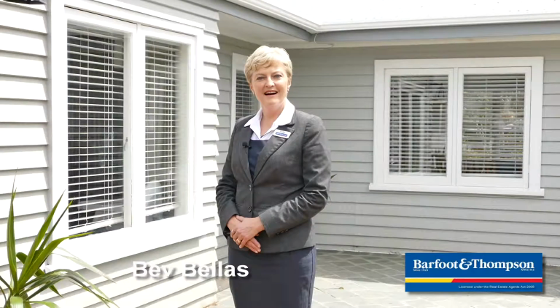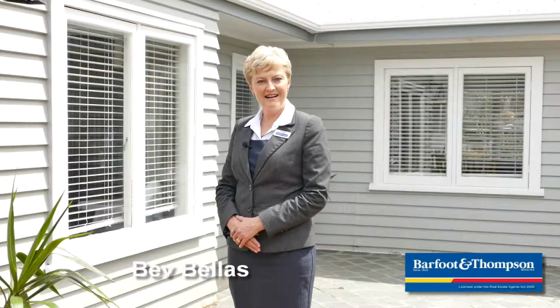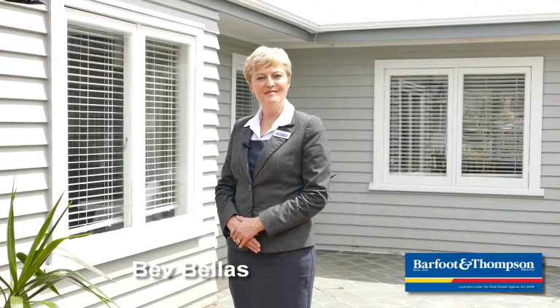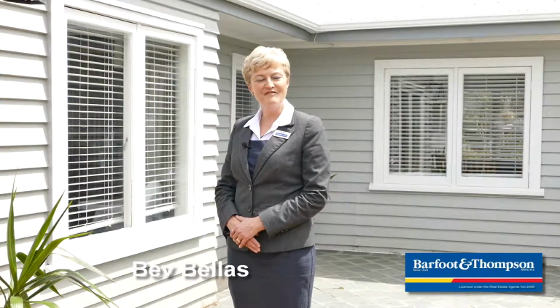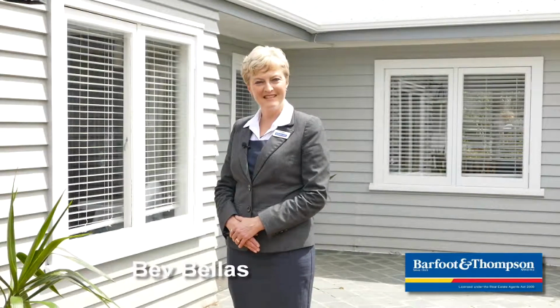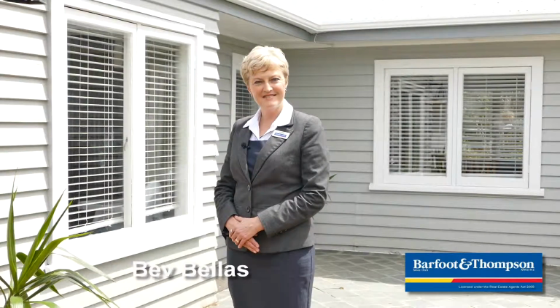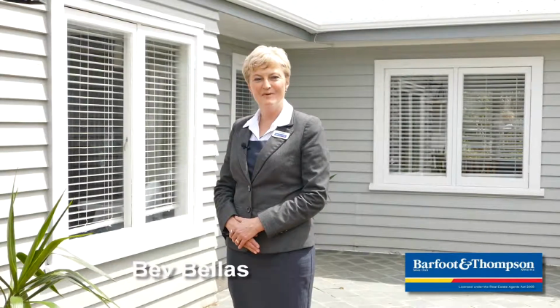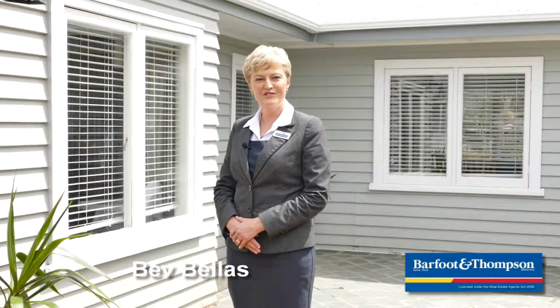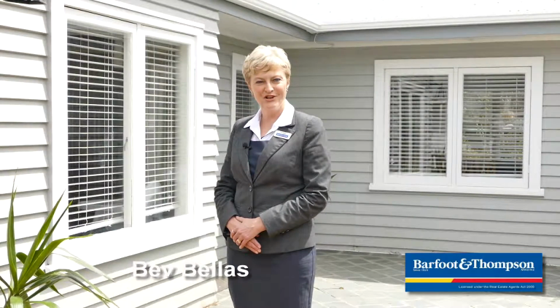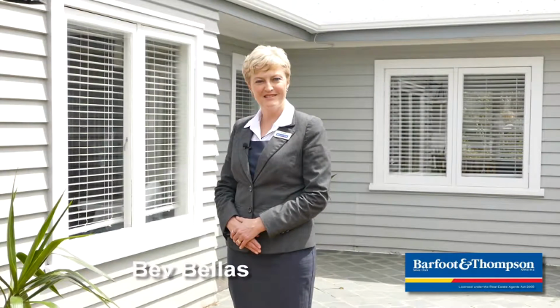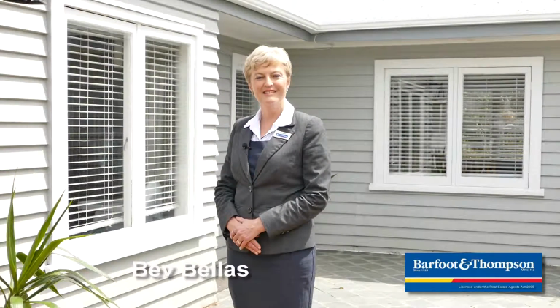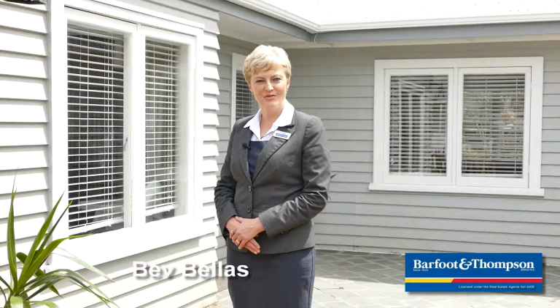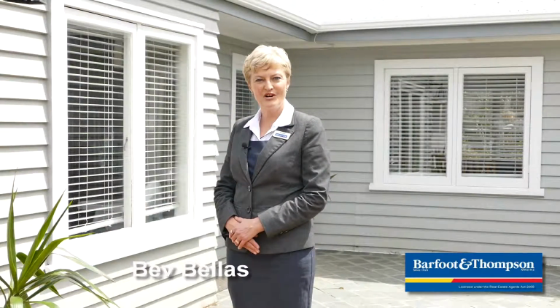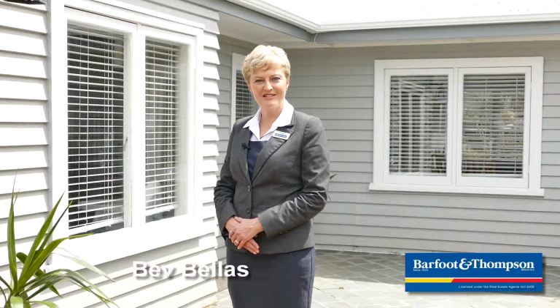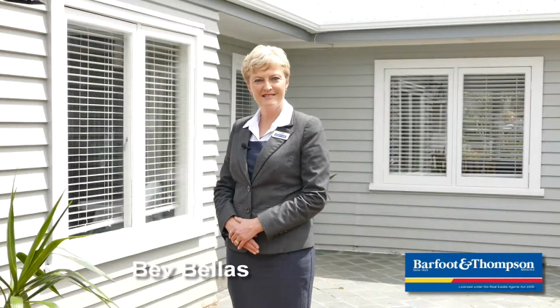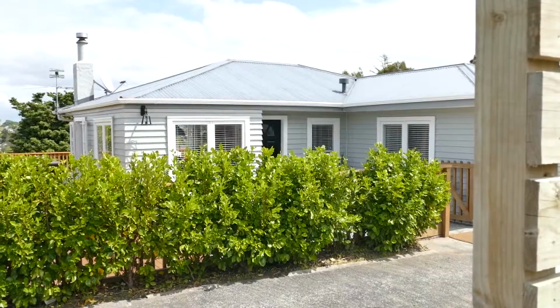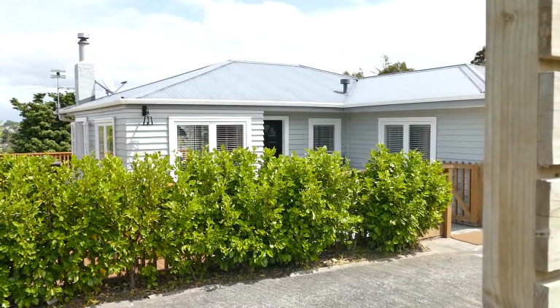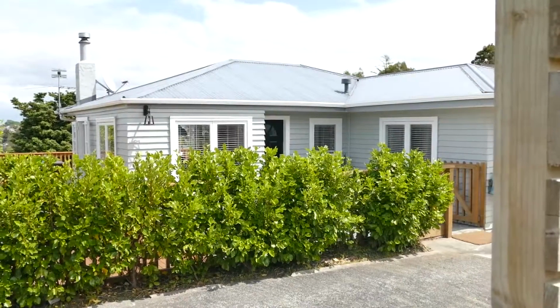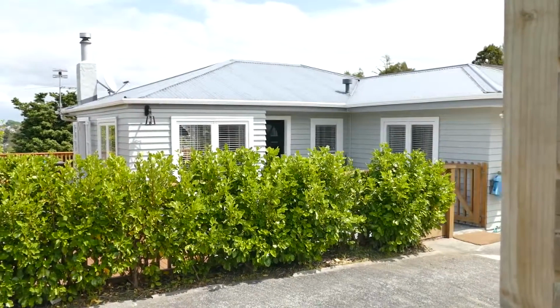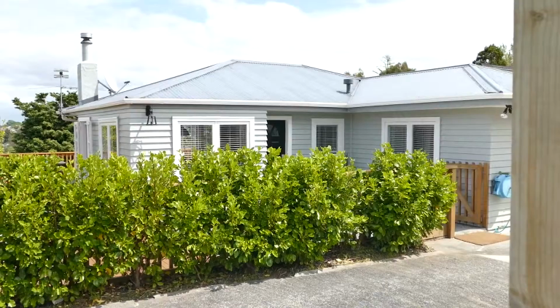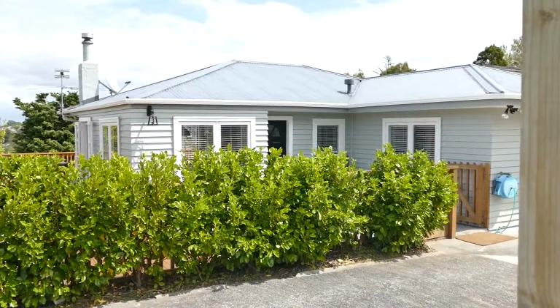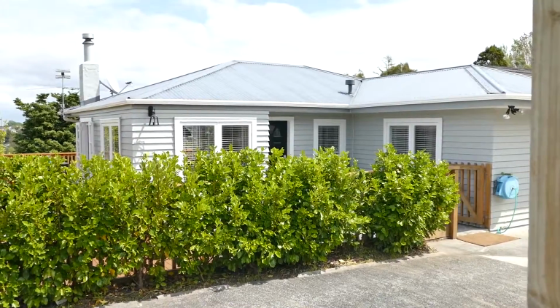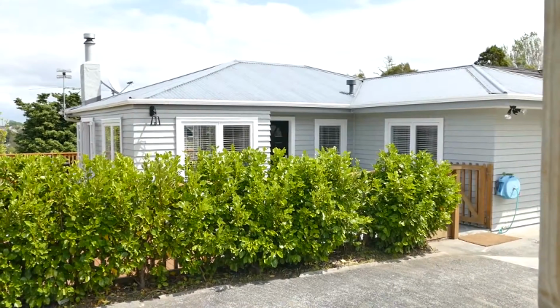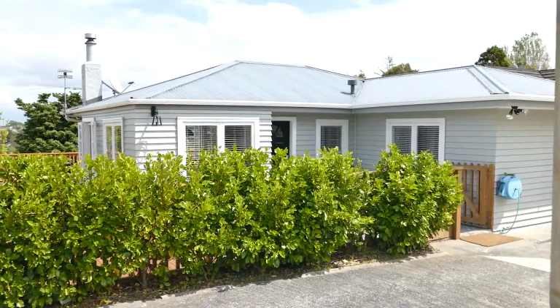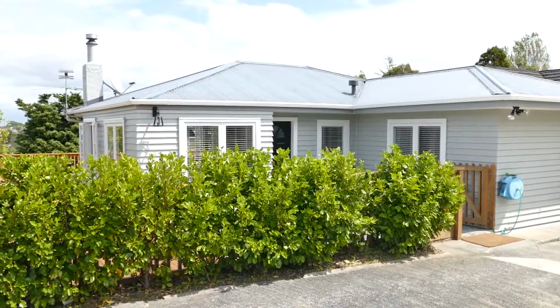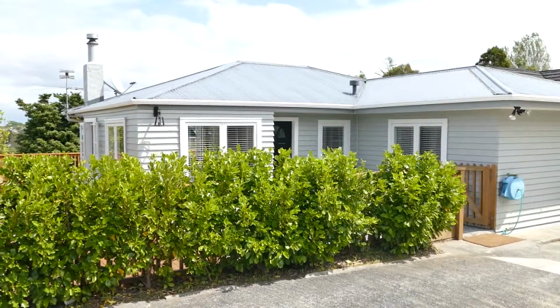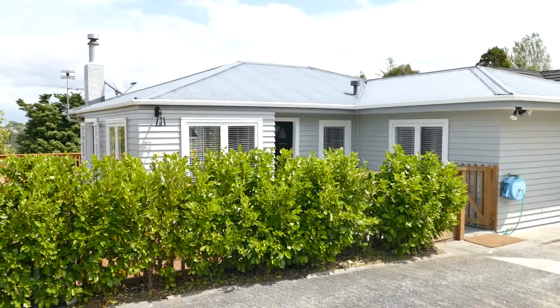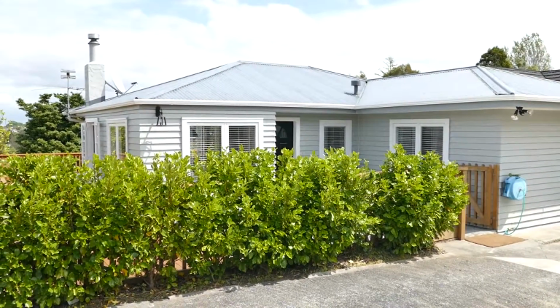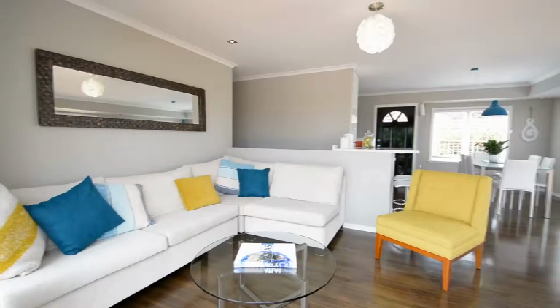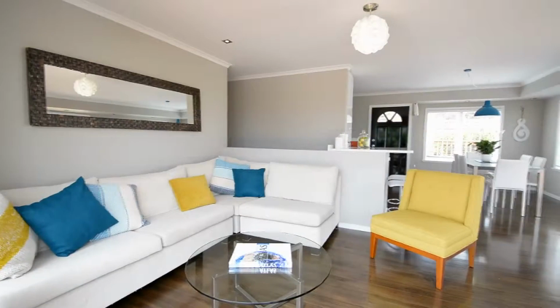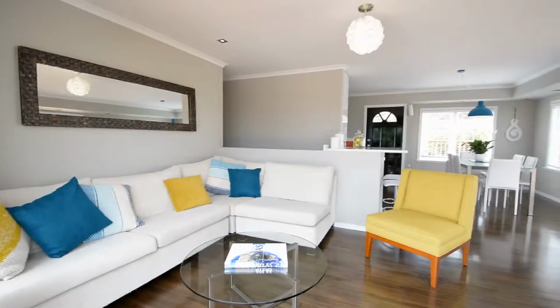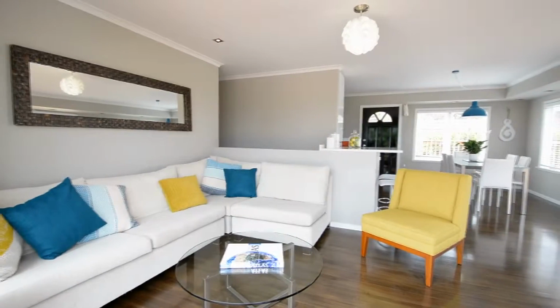Hi, I'm Bev Bellis from Barfoot & Thompson, Northcote. This home has been tastefully renovated to a very high standard.